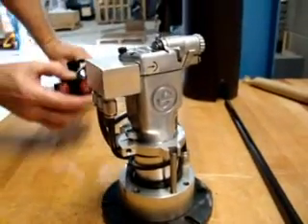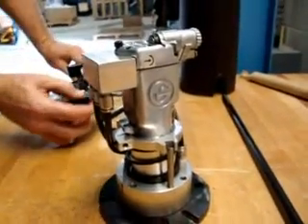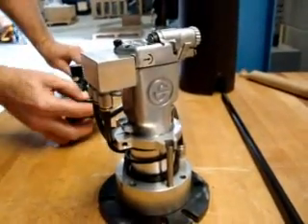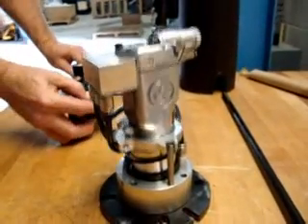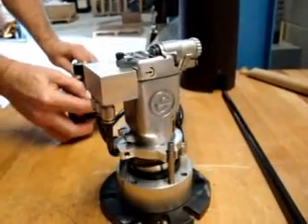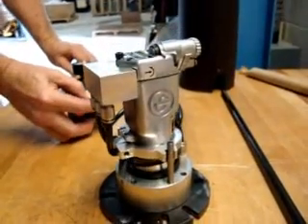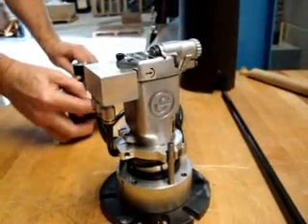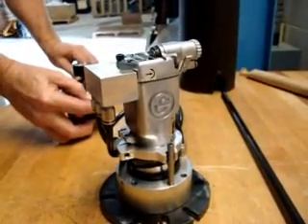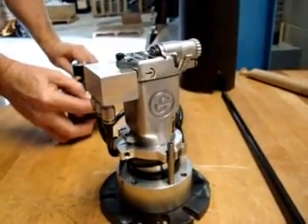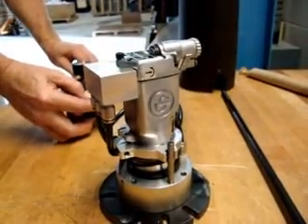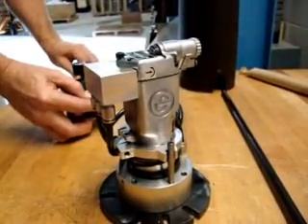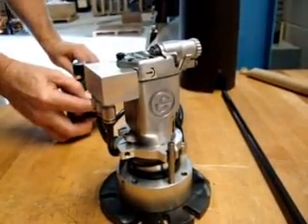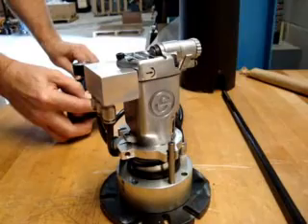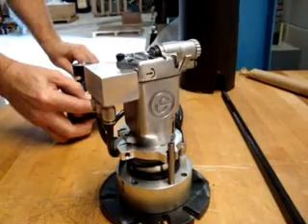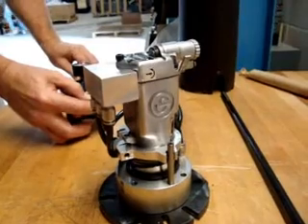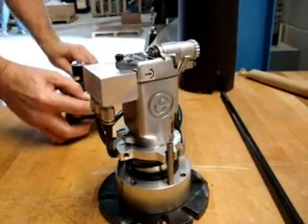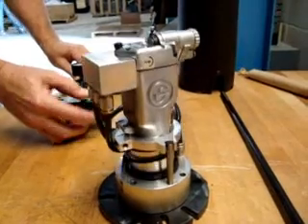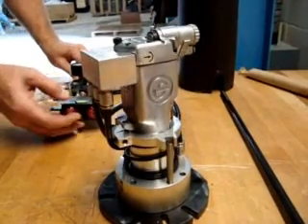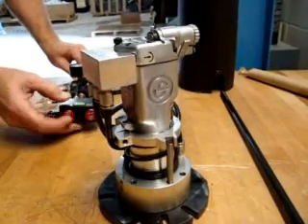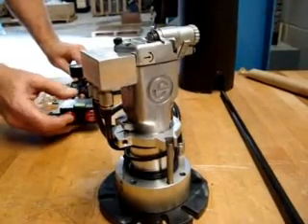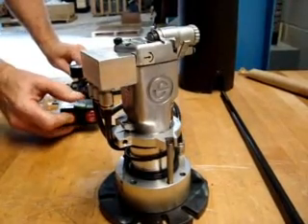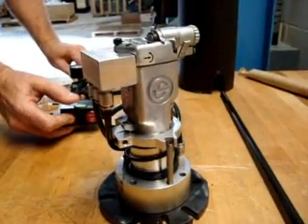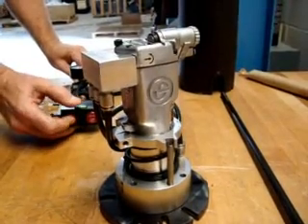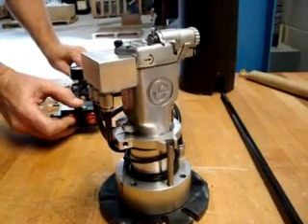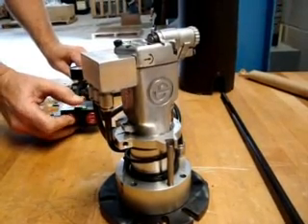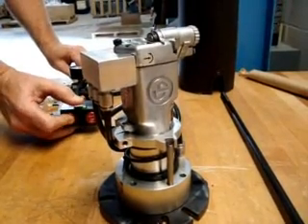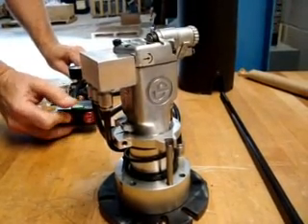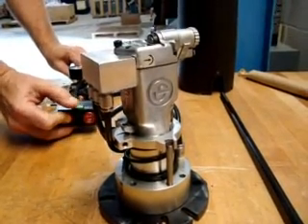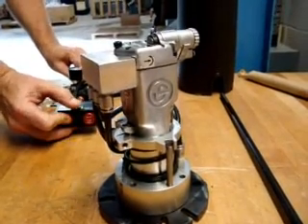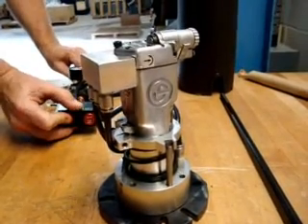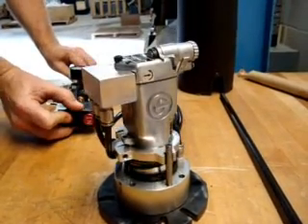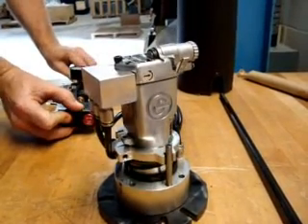This is the in position, and this is the out position.